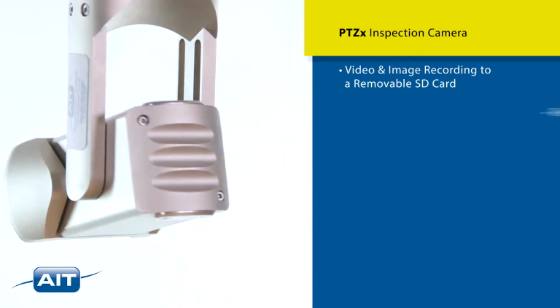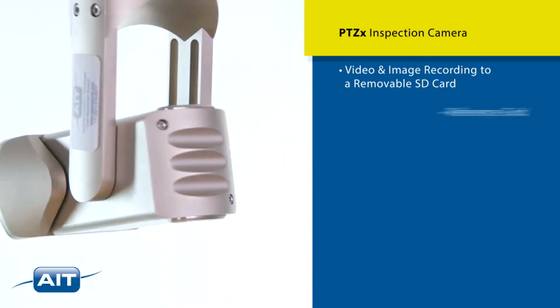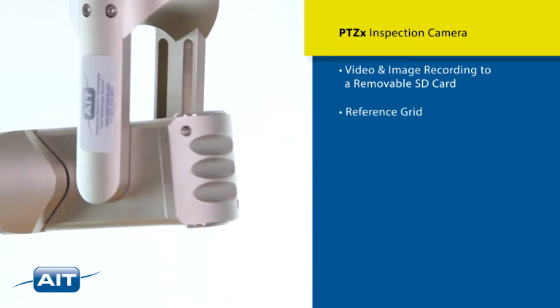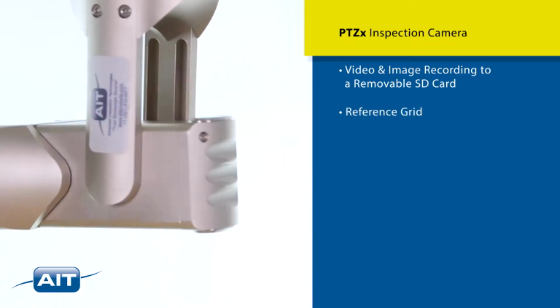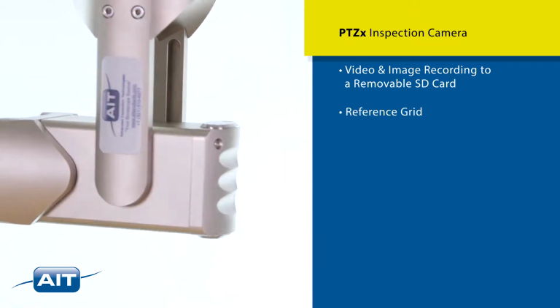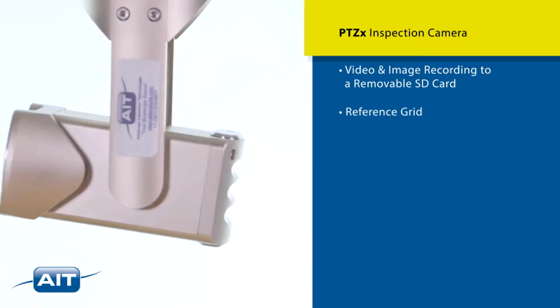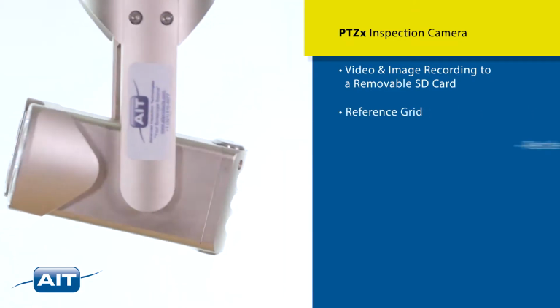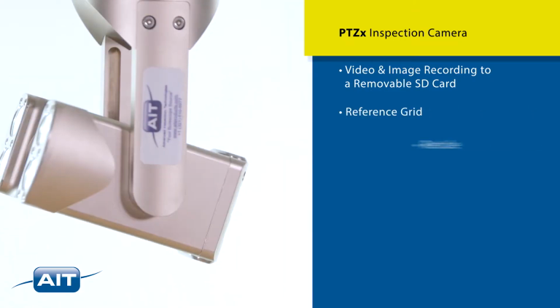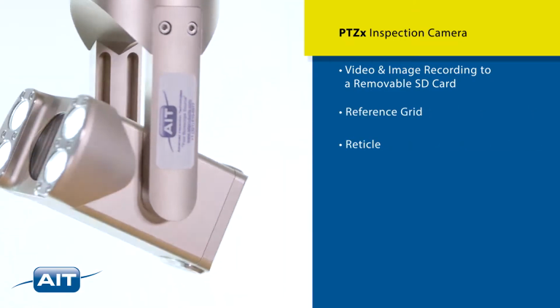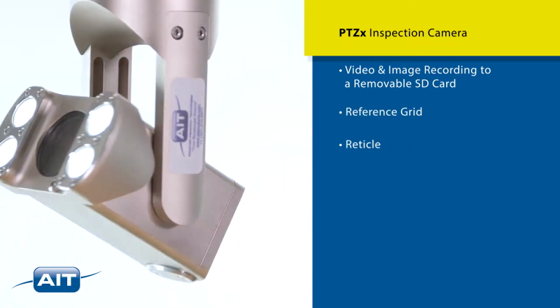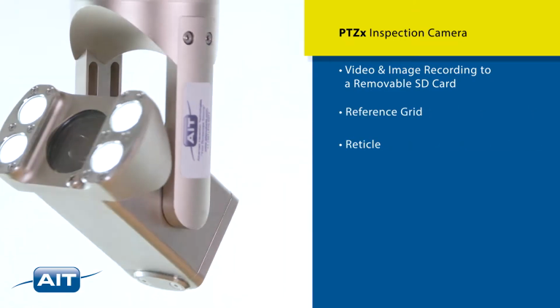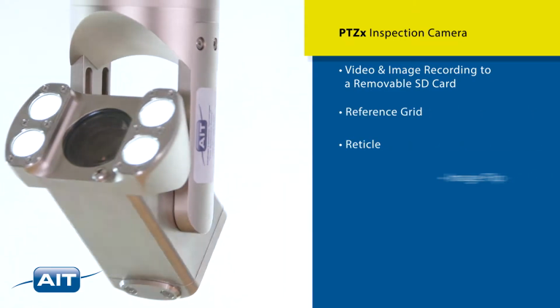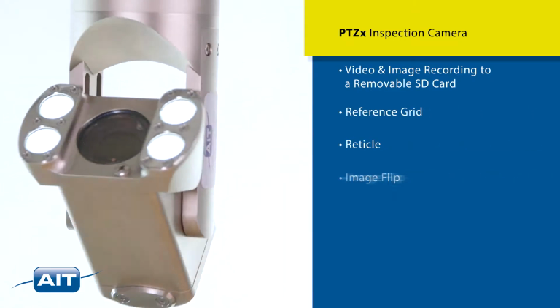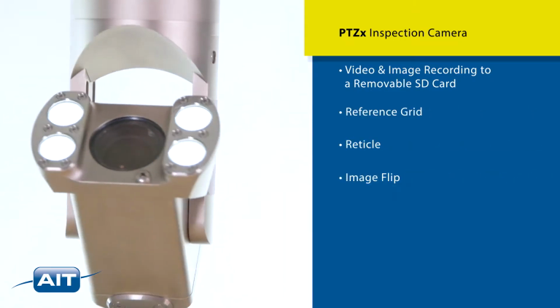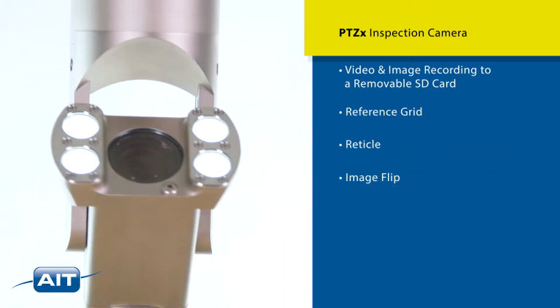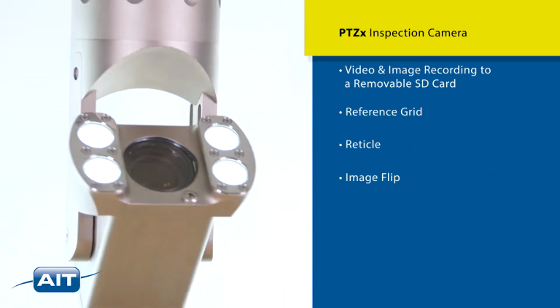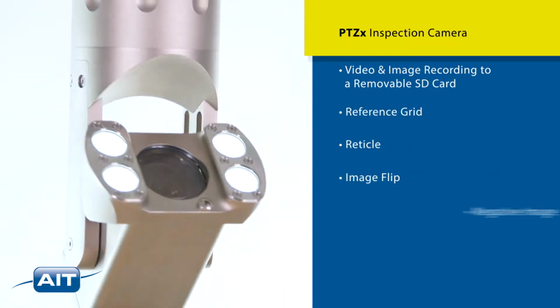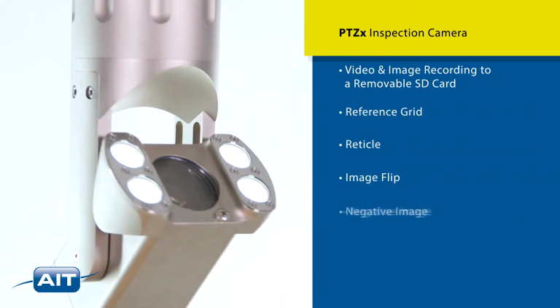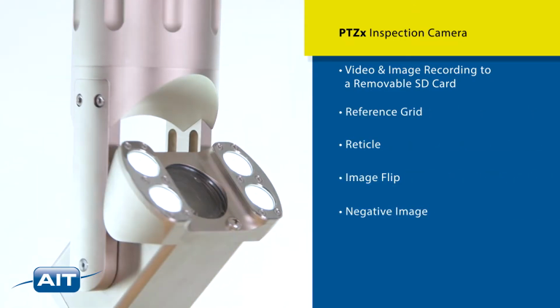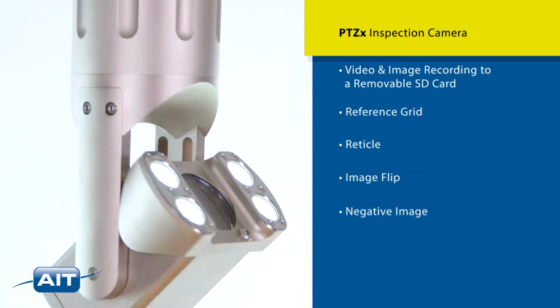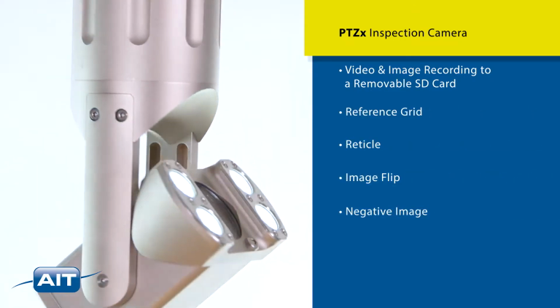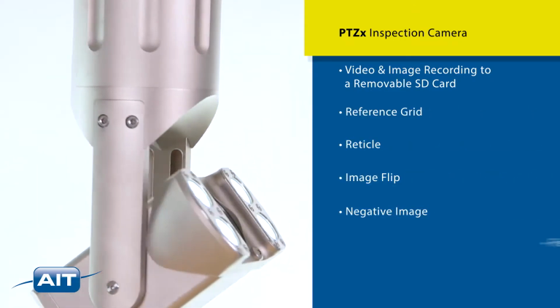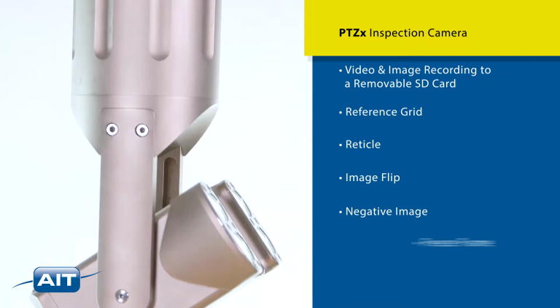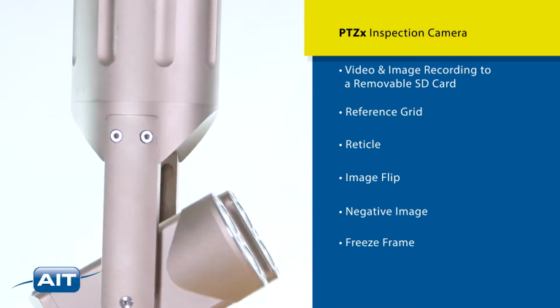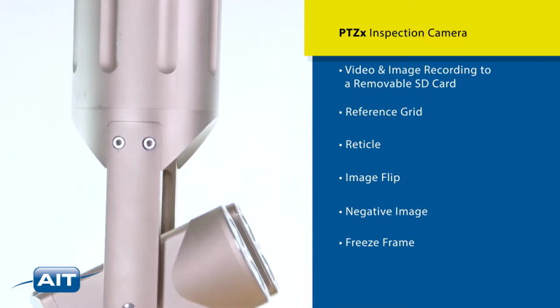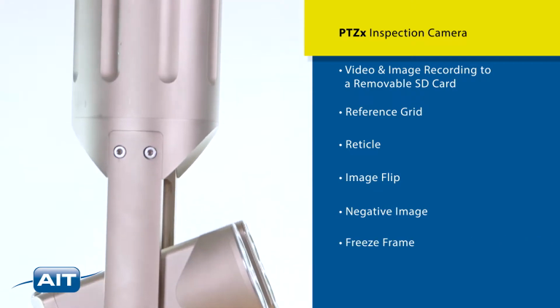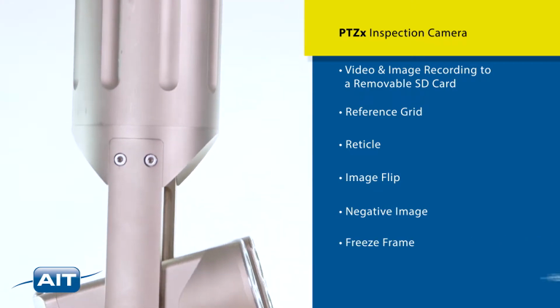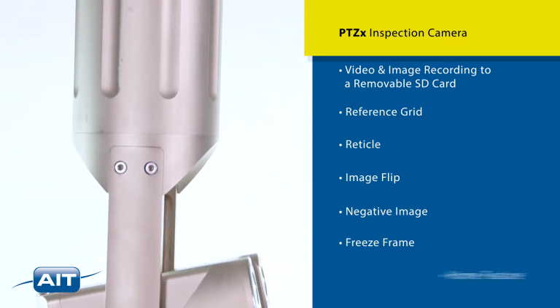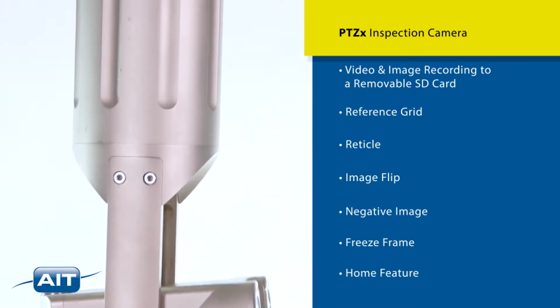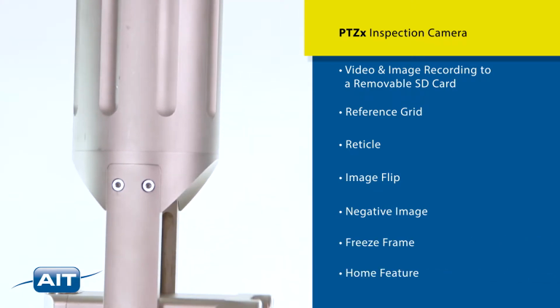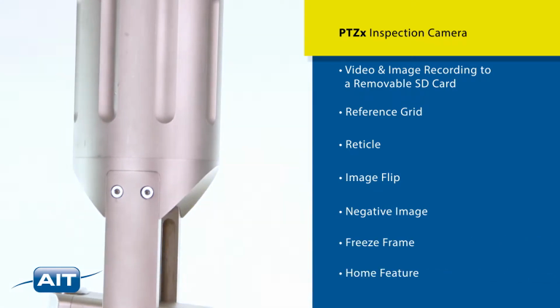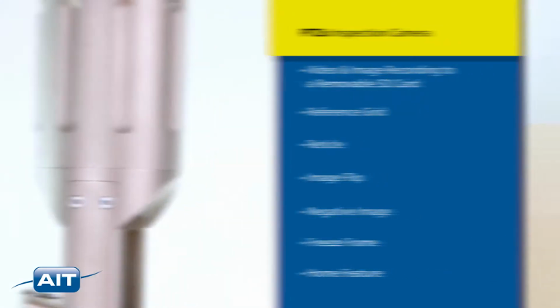Additional features include a reference grid, reticle, image flip, negative image, freeze frame, and home feature.